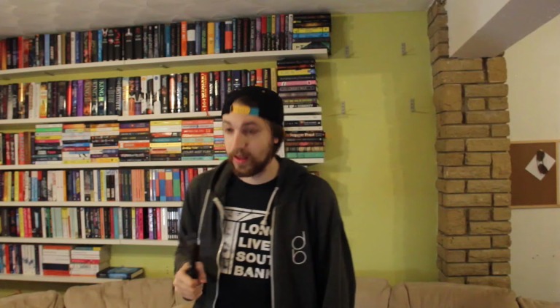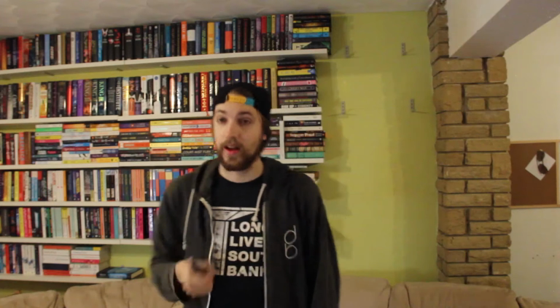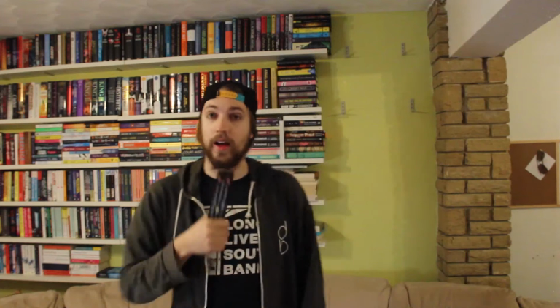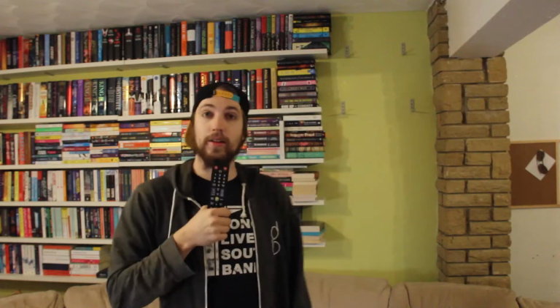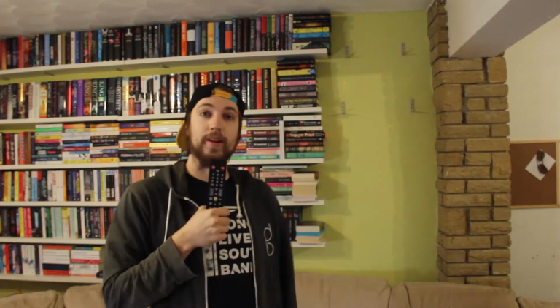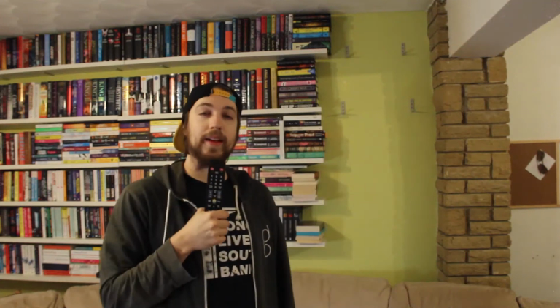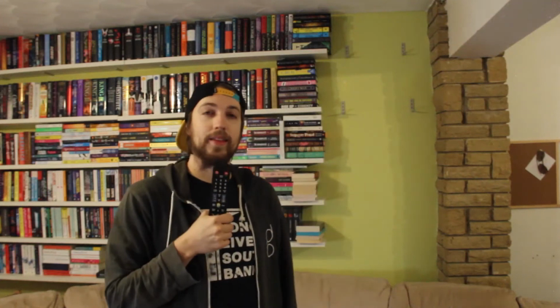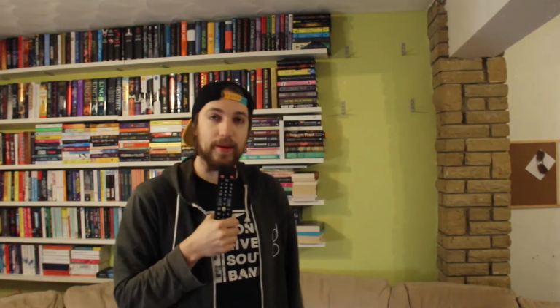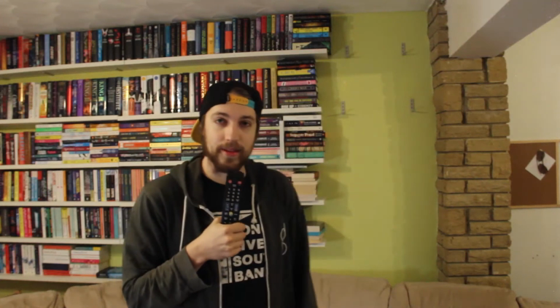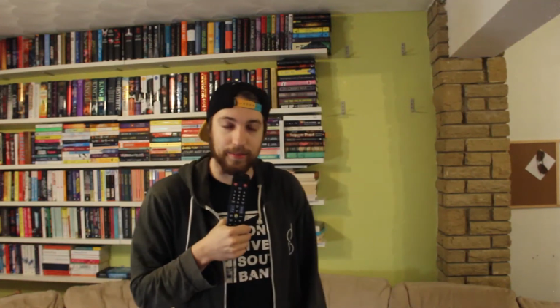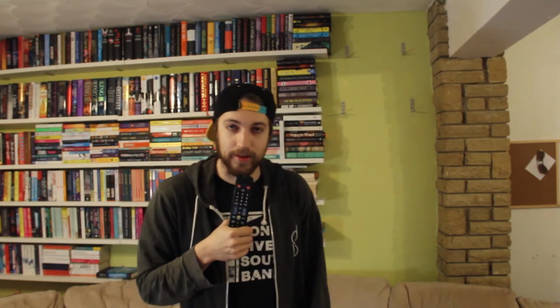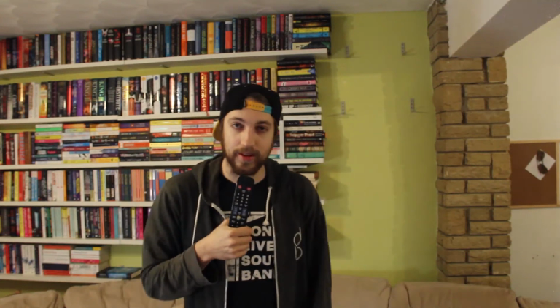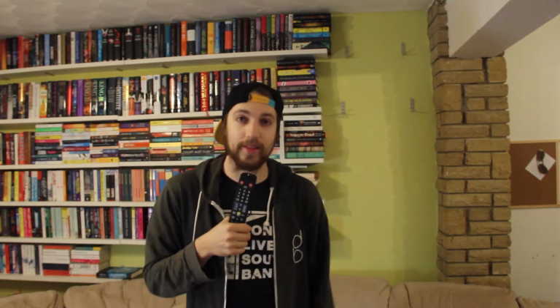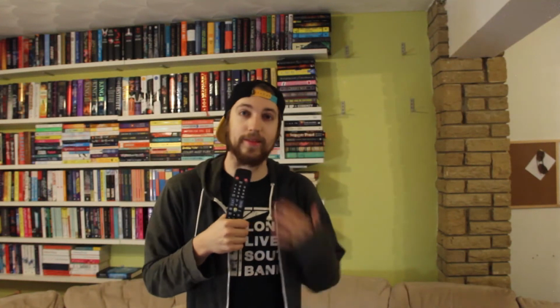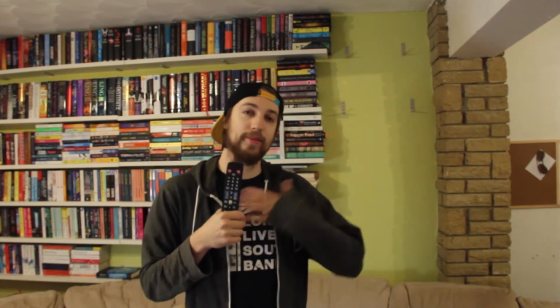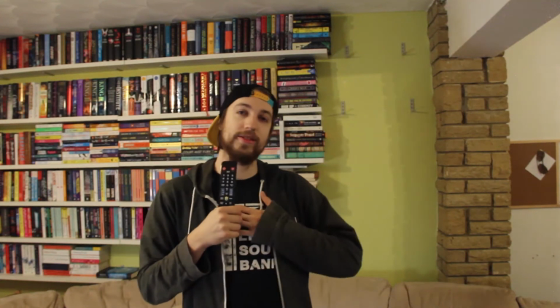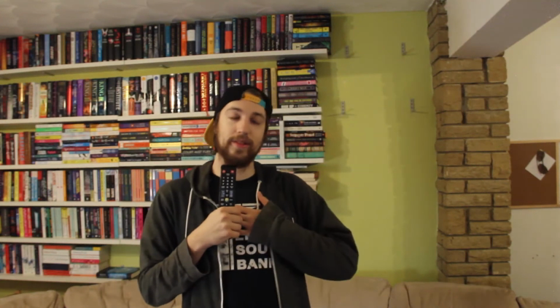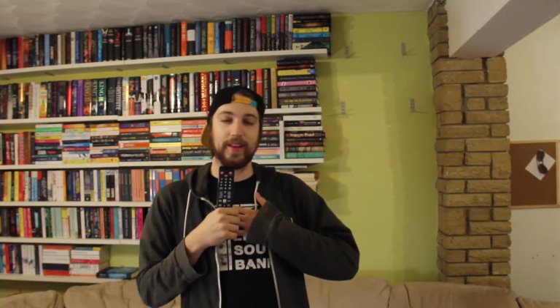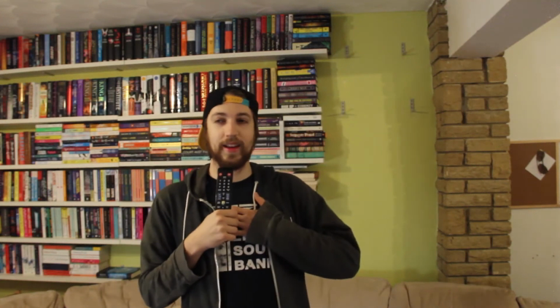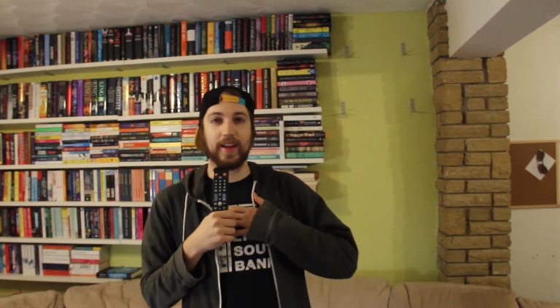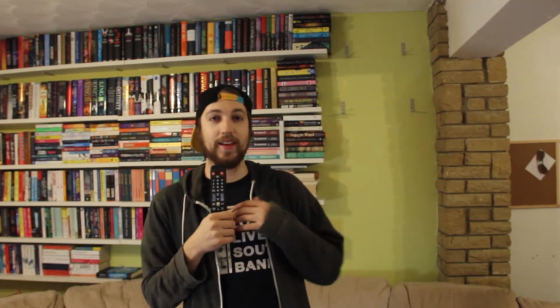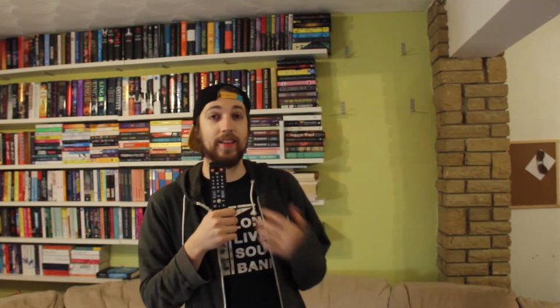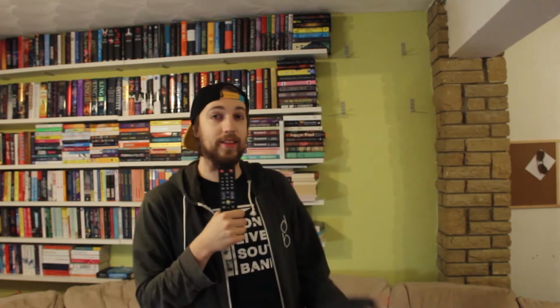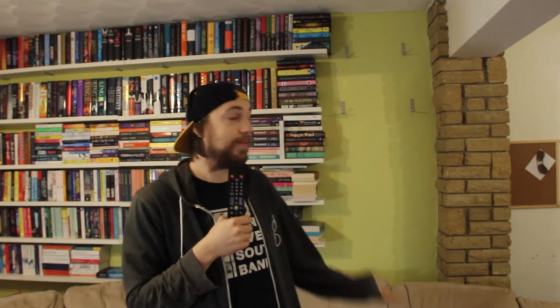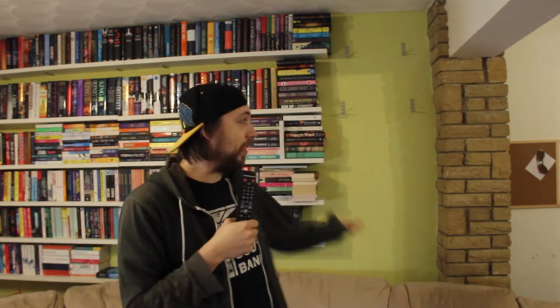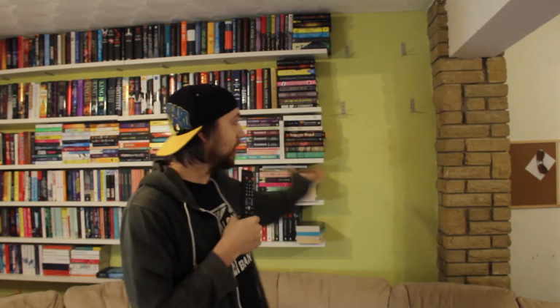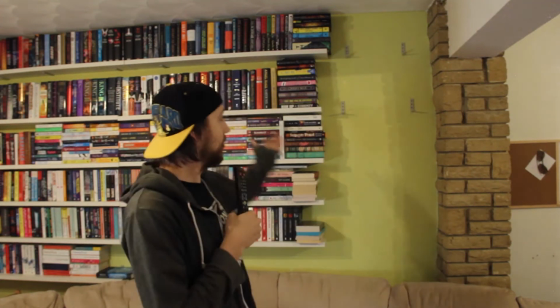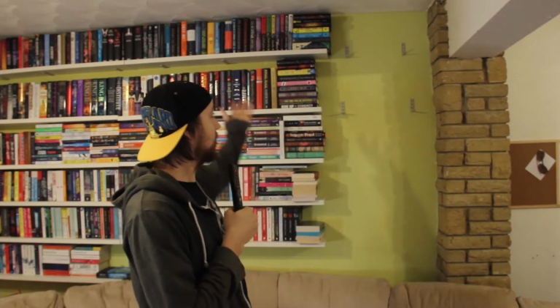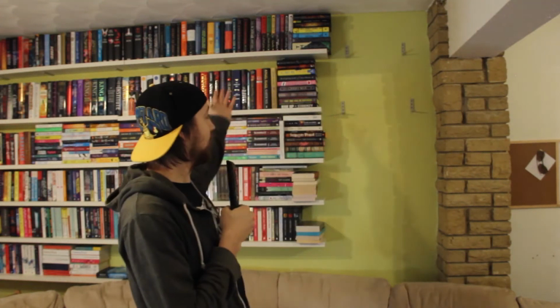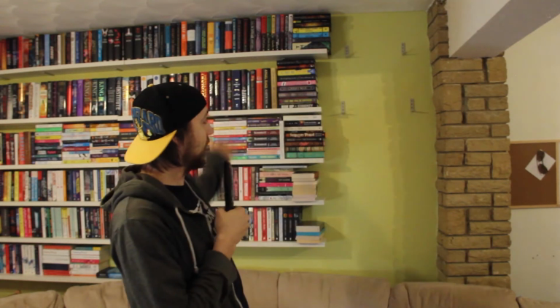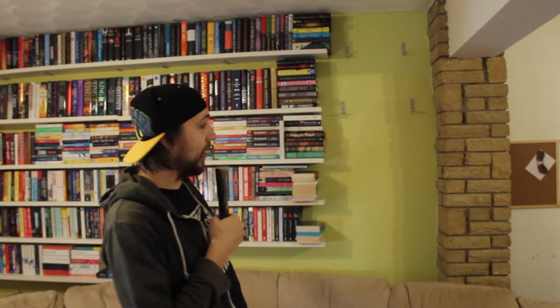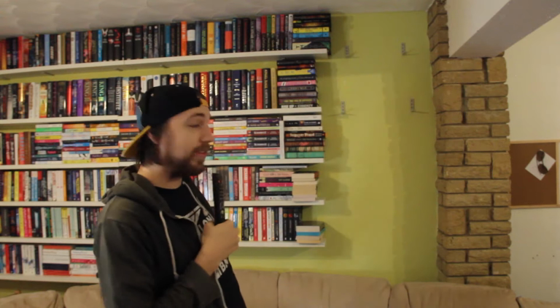Hello, welcome back to The Bumbling Blogger. This is my Sean Saturday again and this is part two of the bookcase.